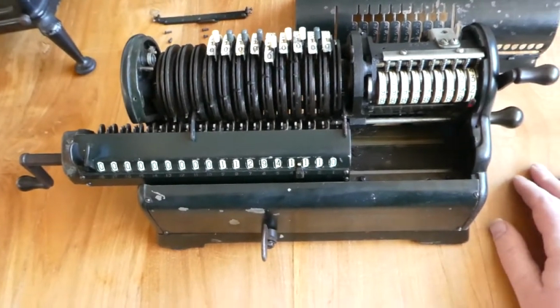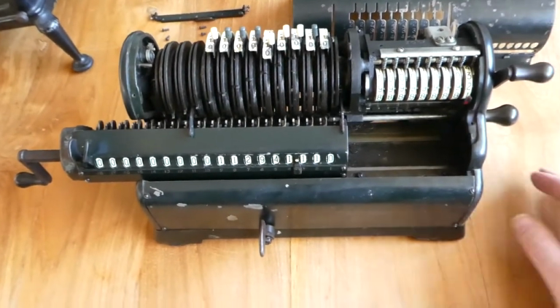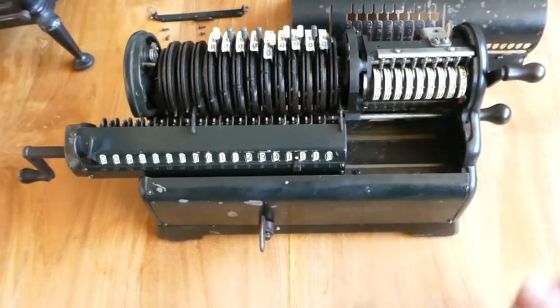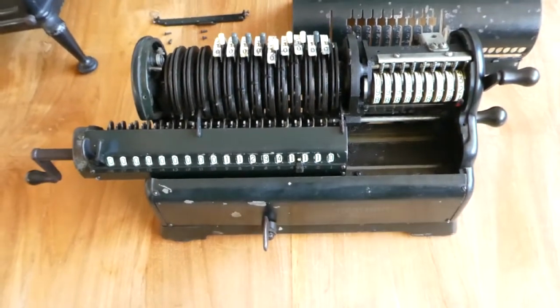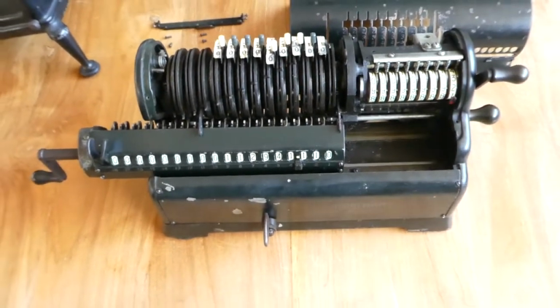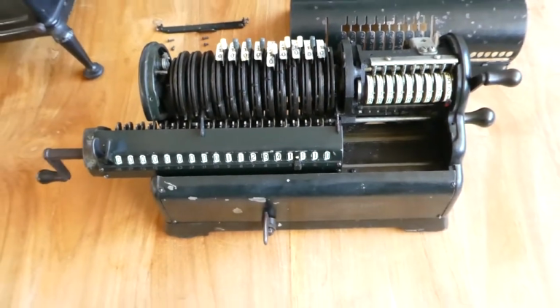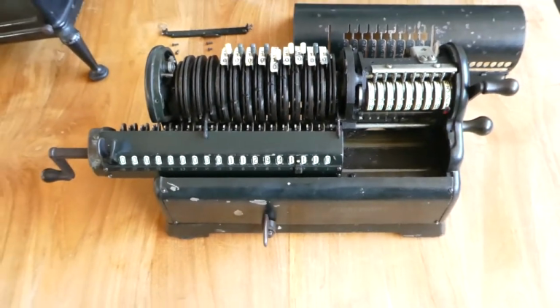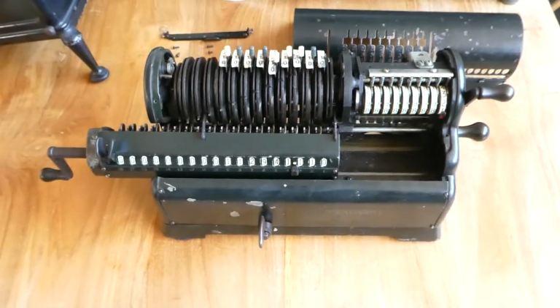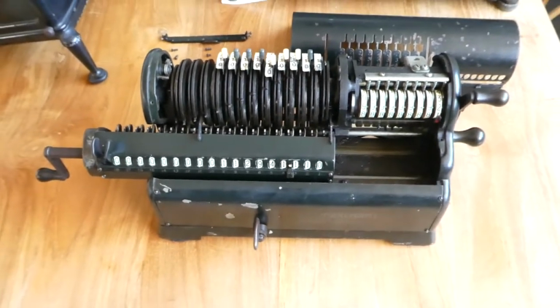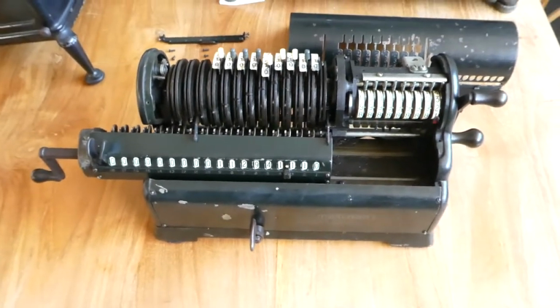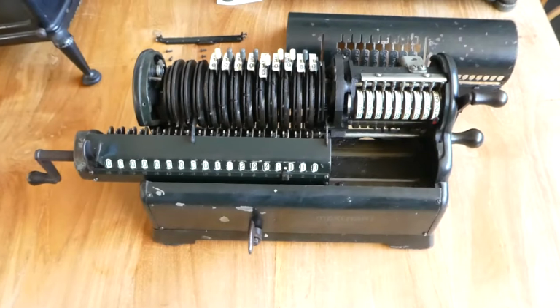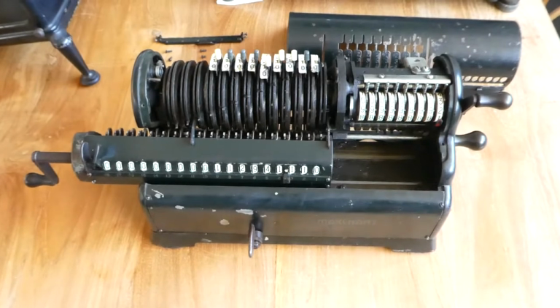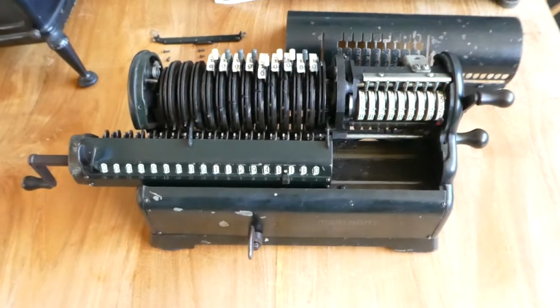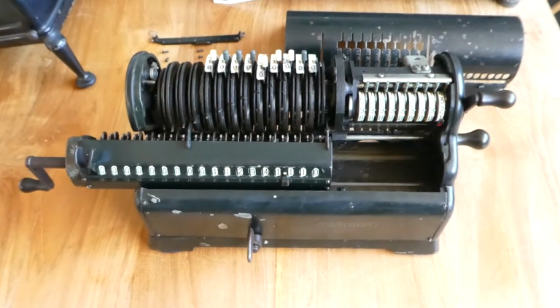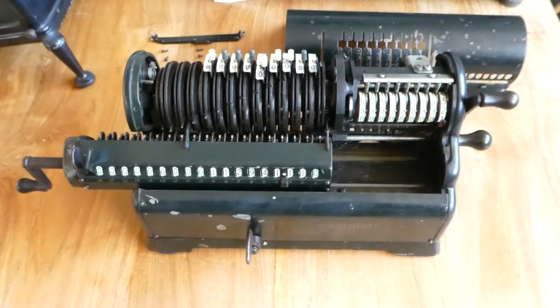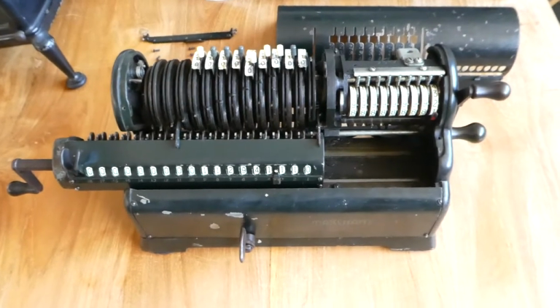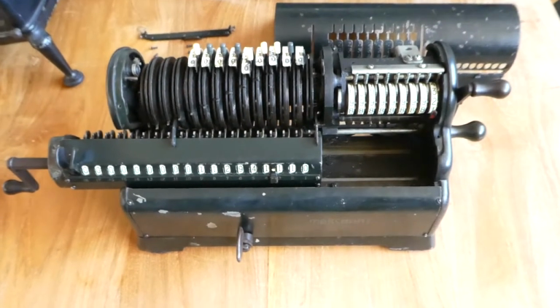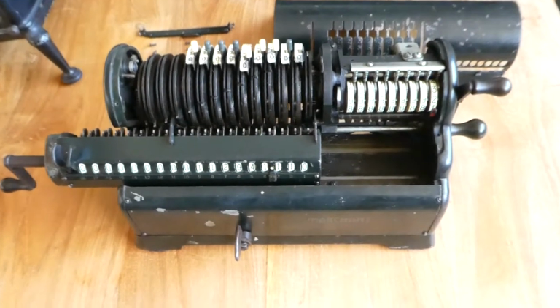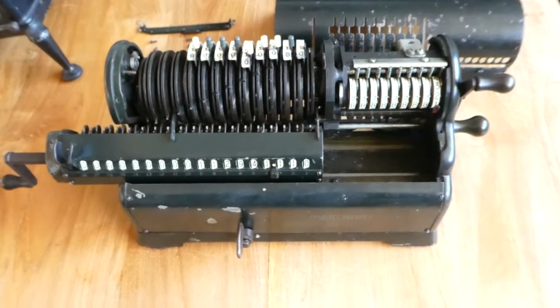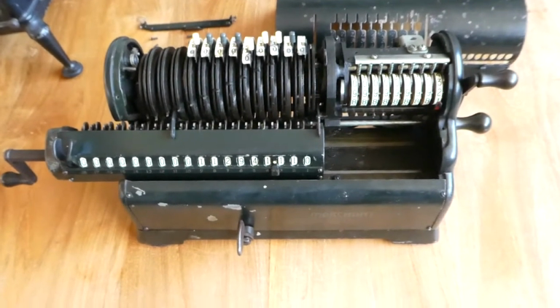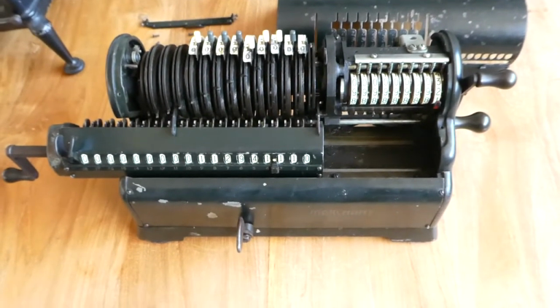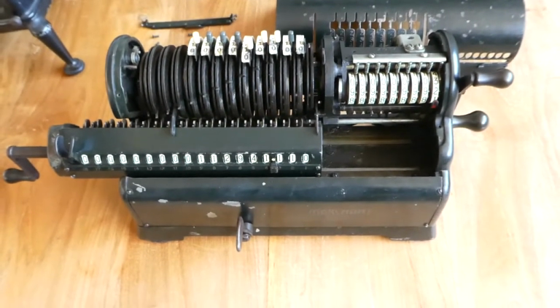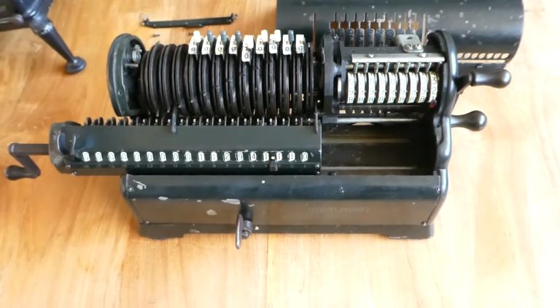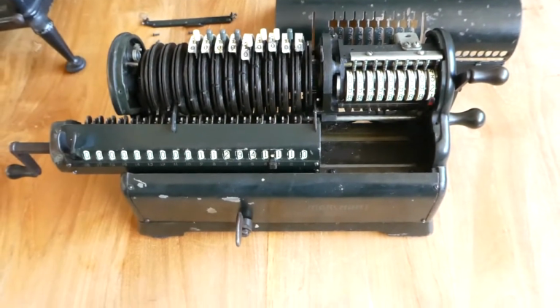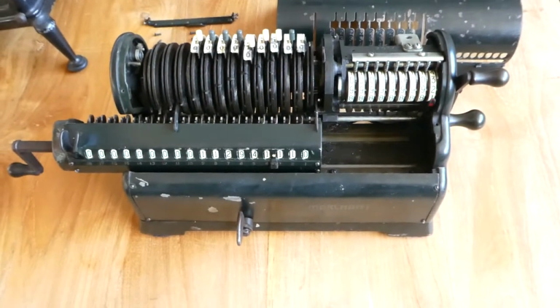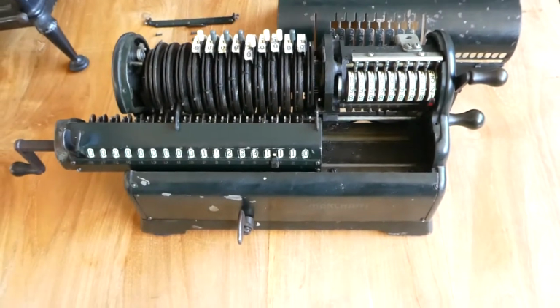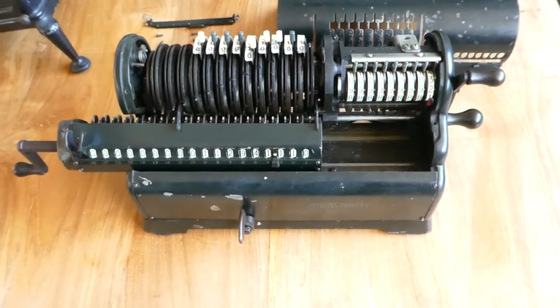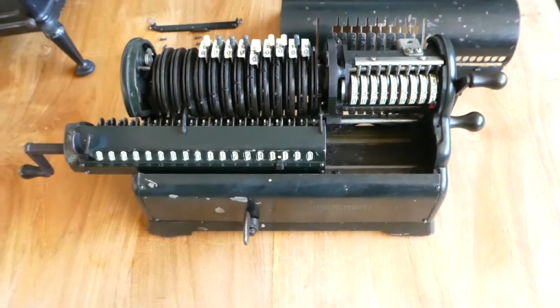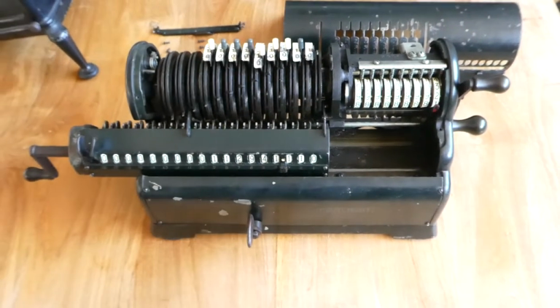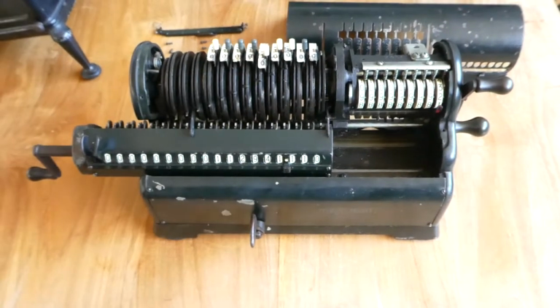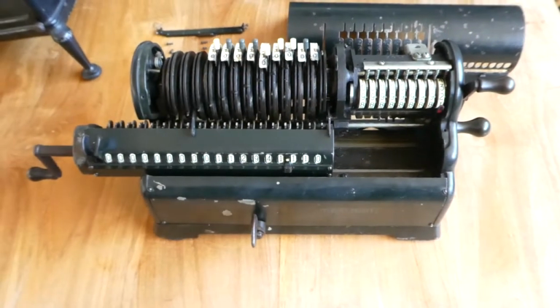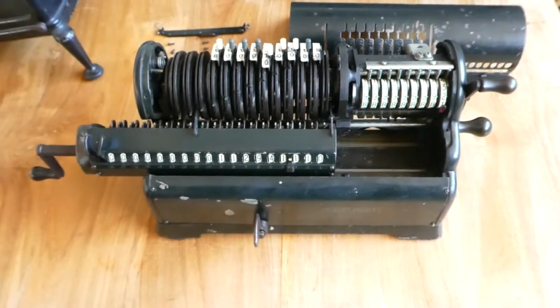So that's the adaptive segment mechanism of the Marchant XL. Thank you for watching.